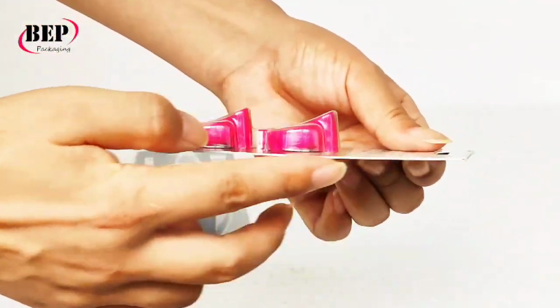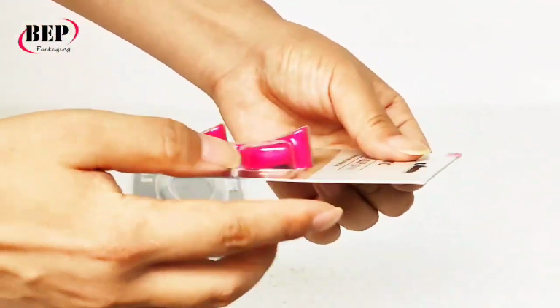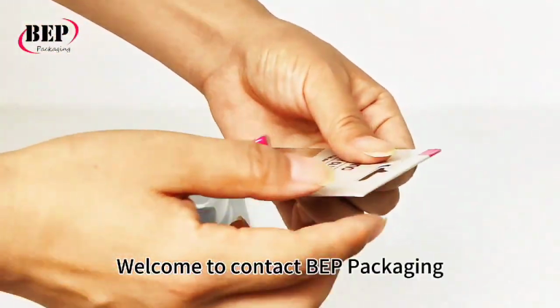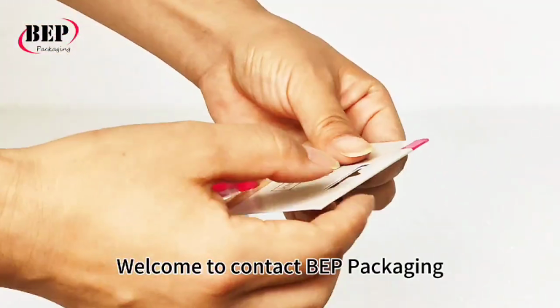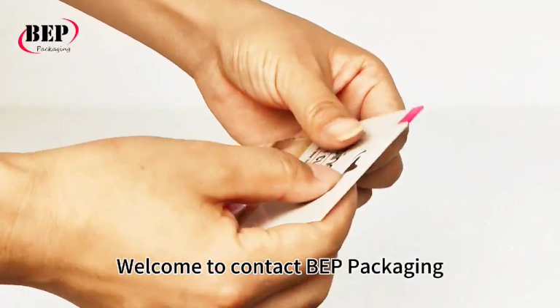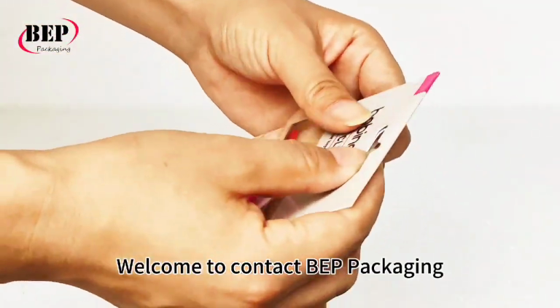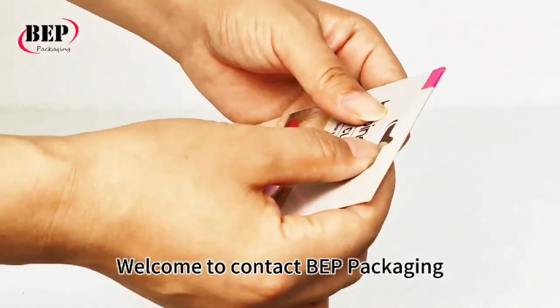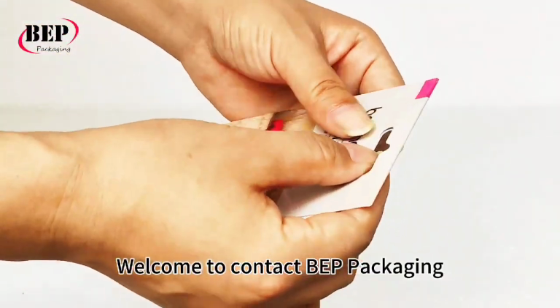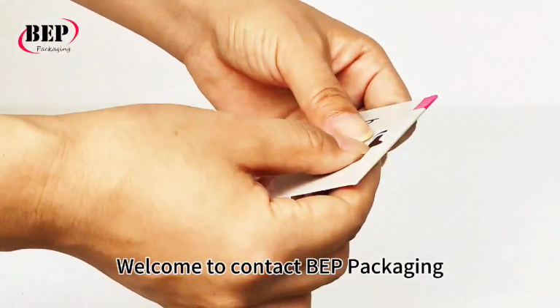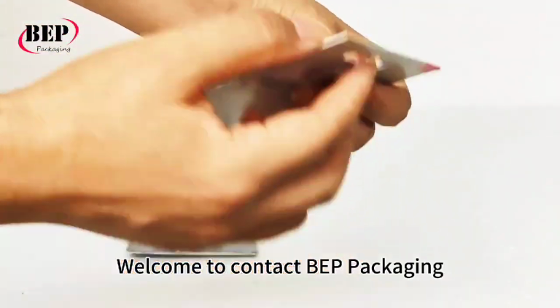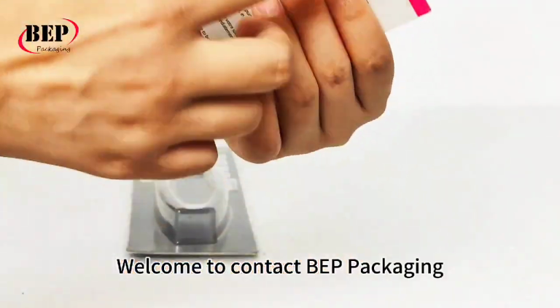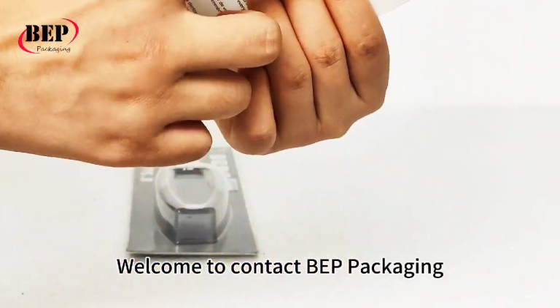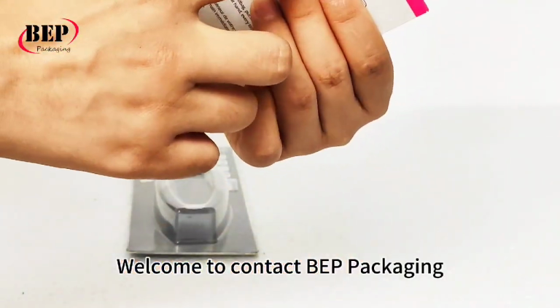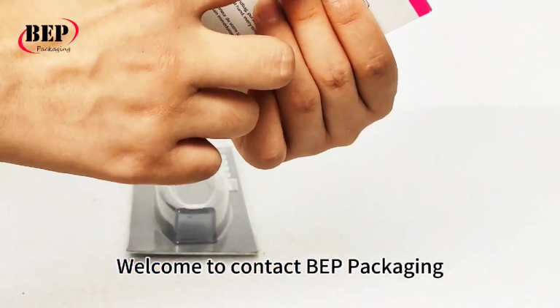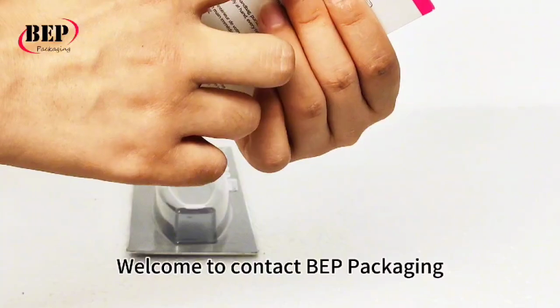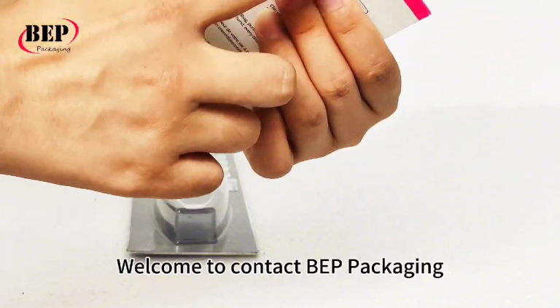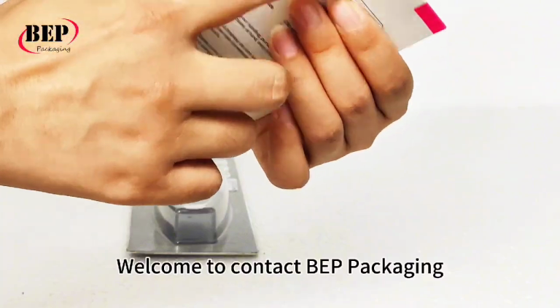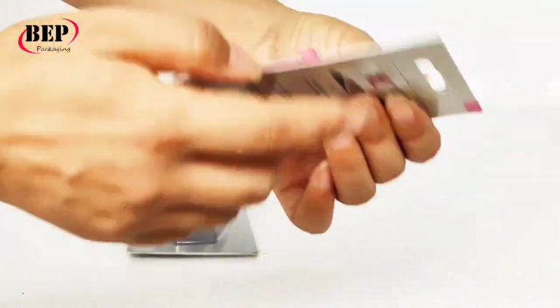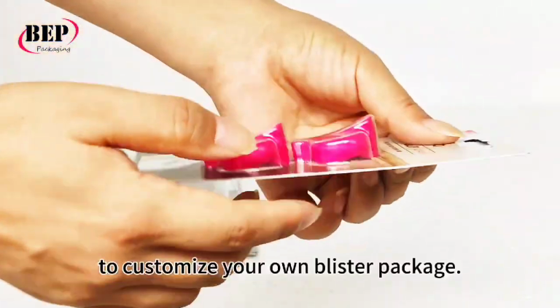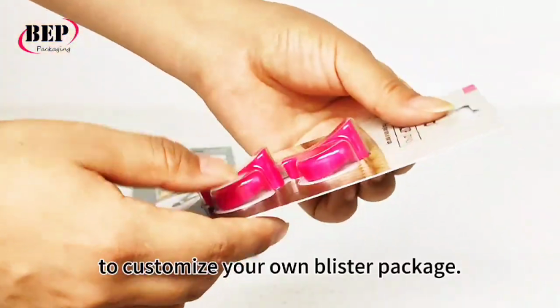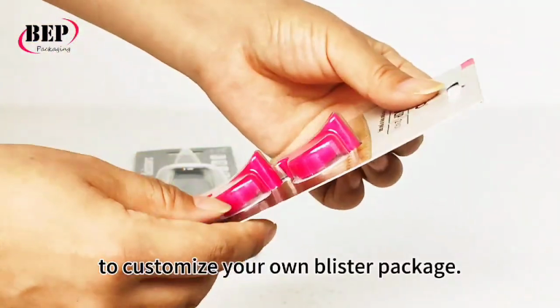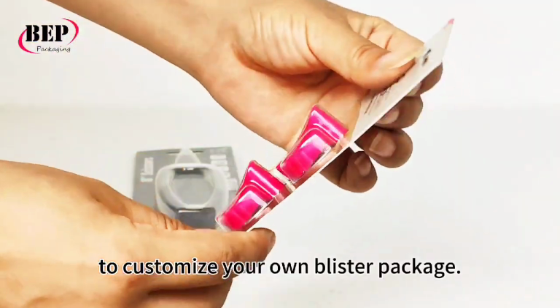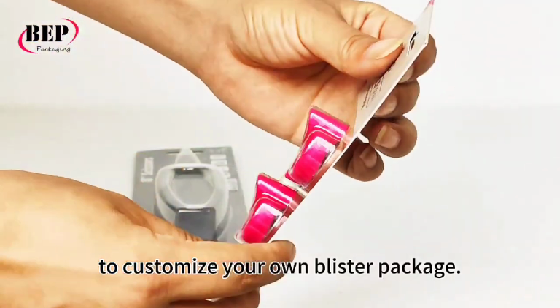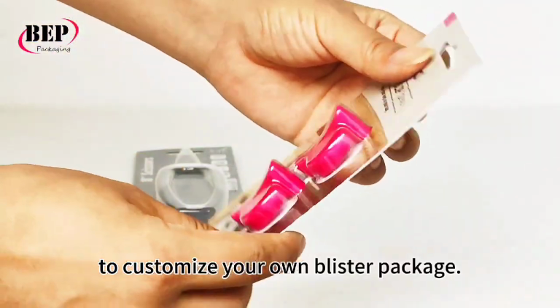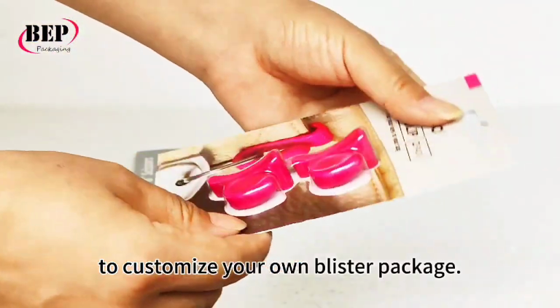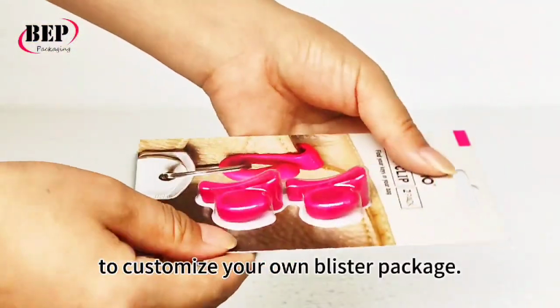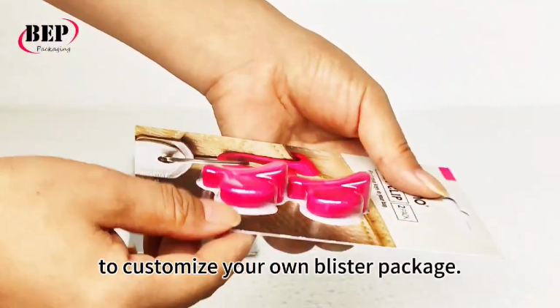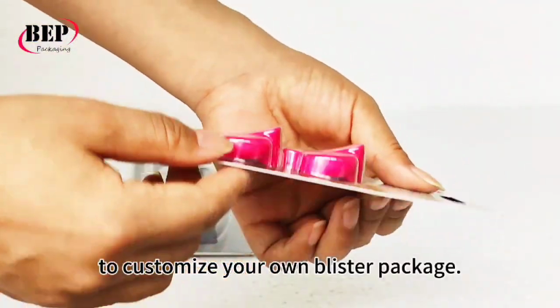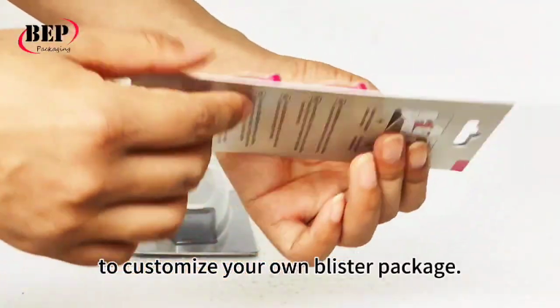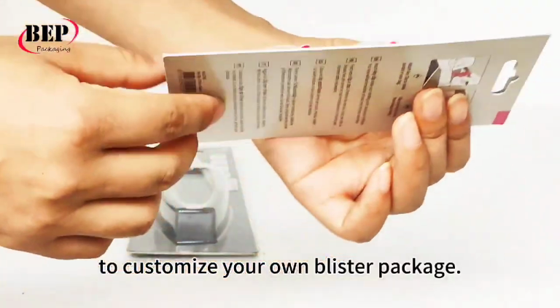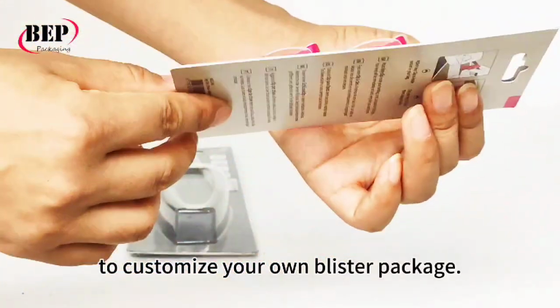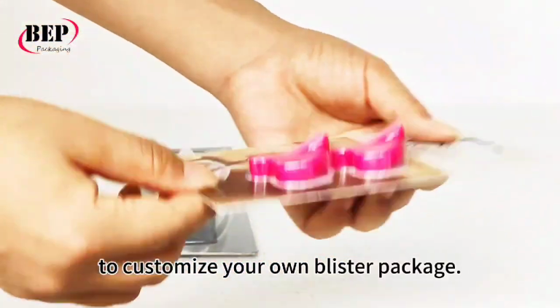Welcome to contact BEP Packaging to customize your own blister package.